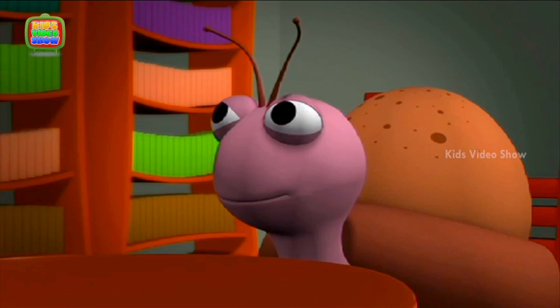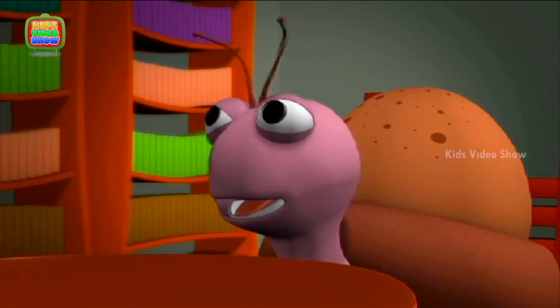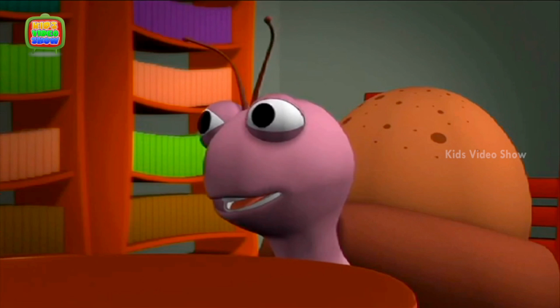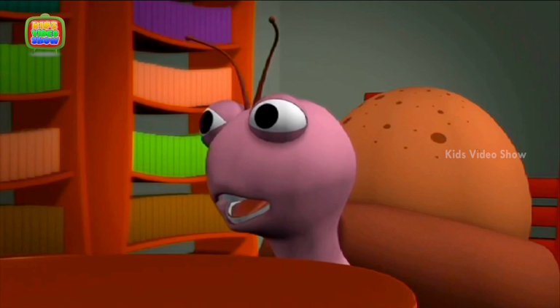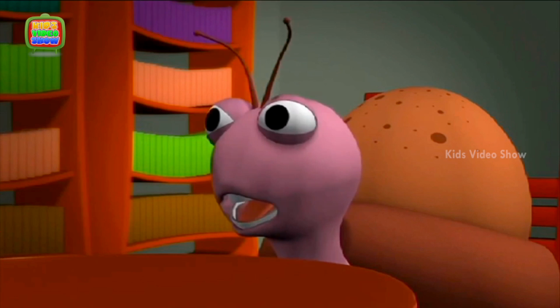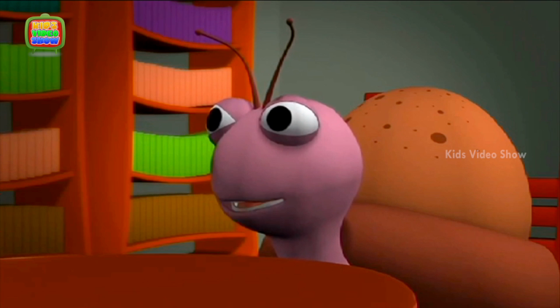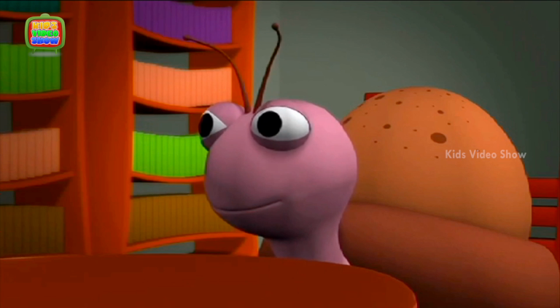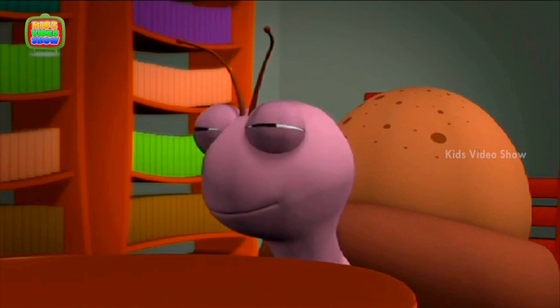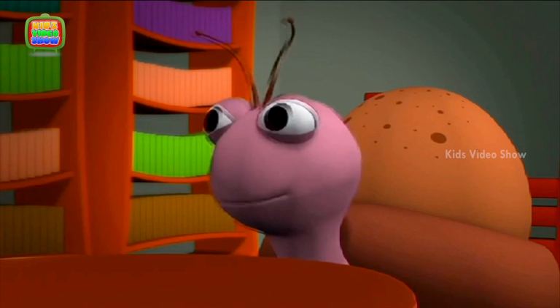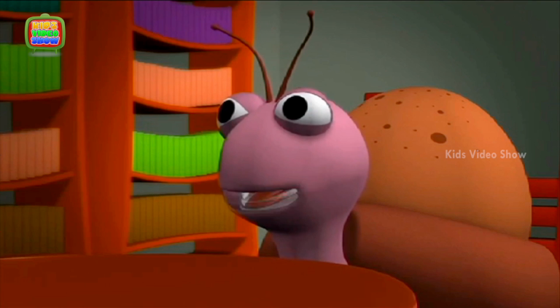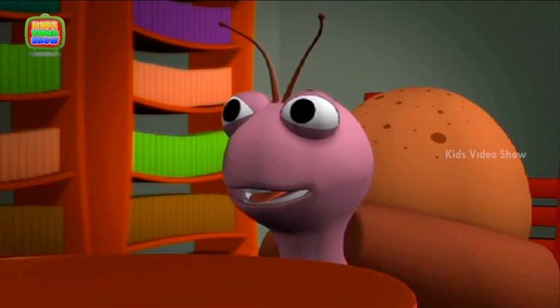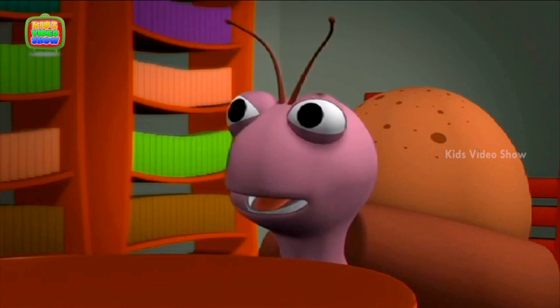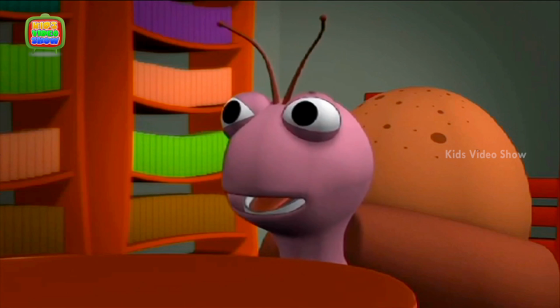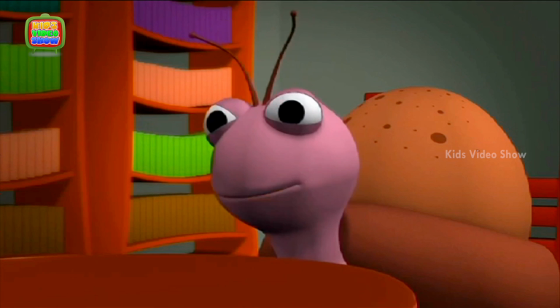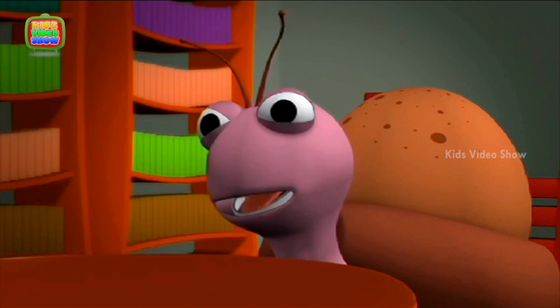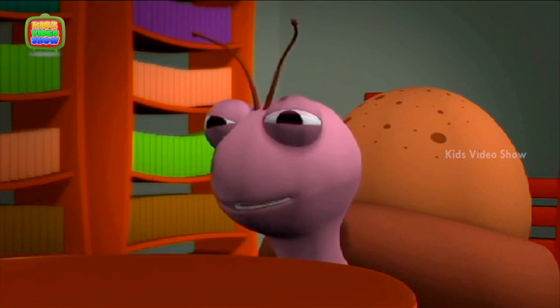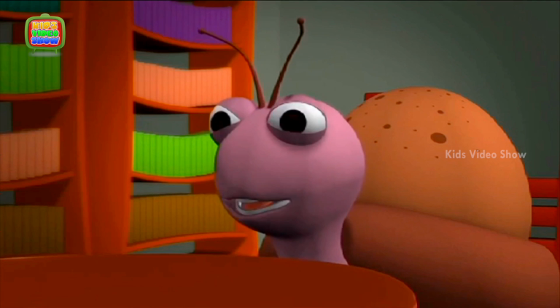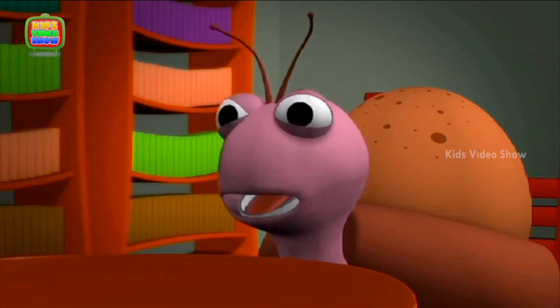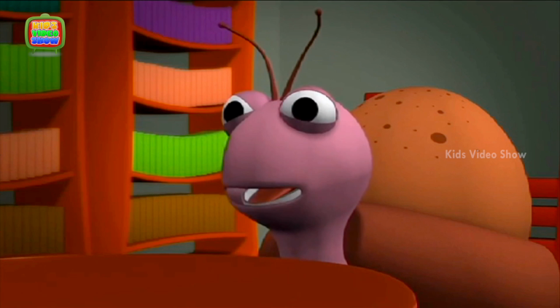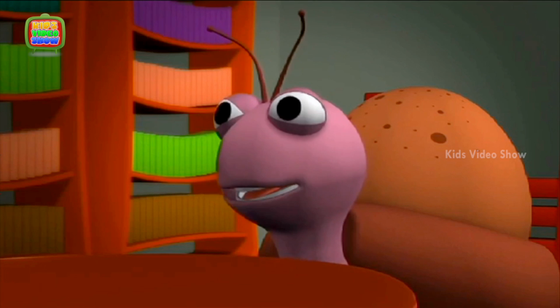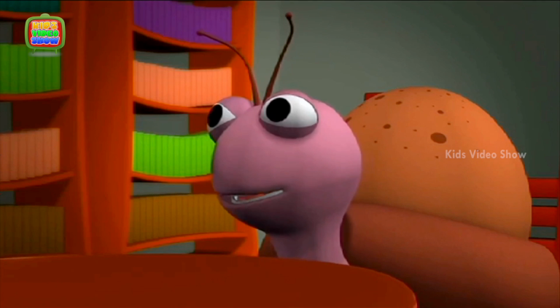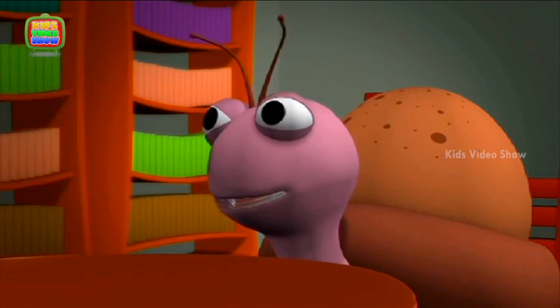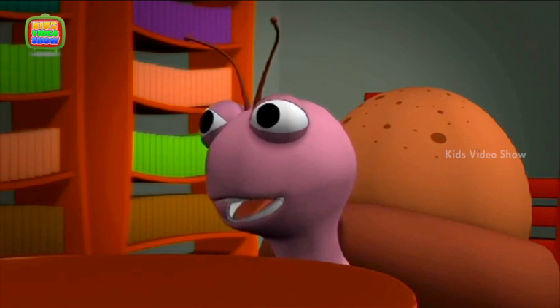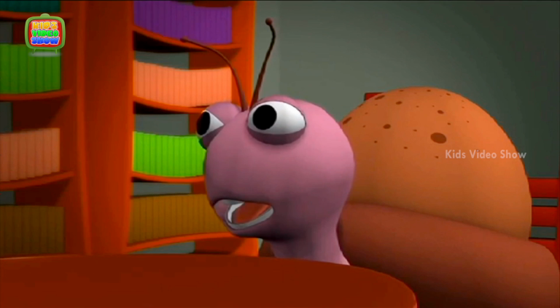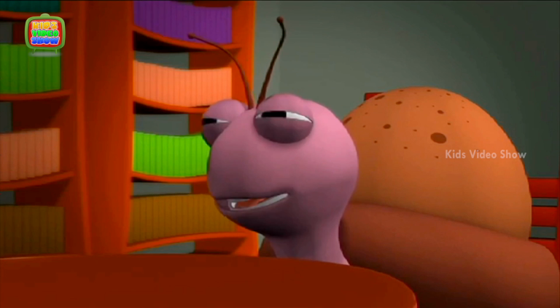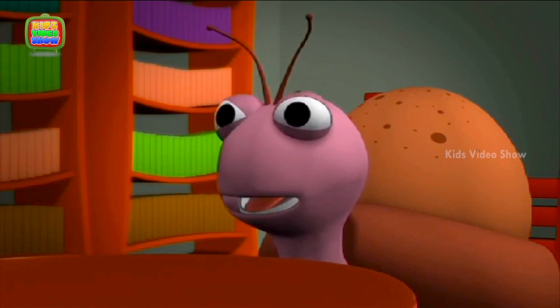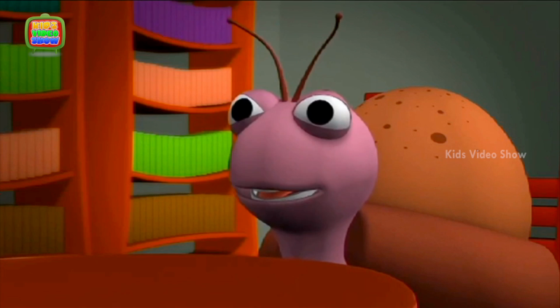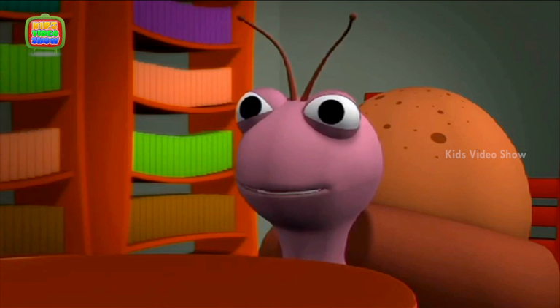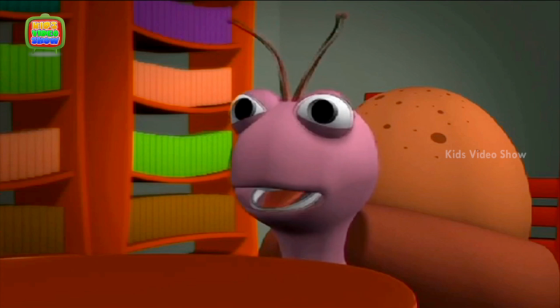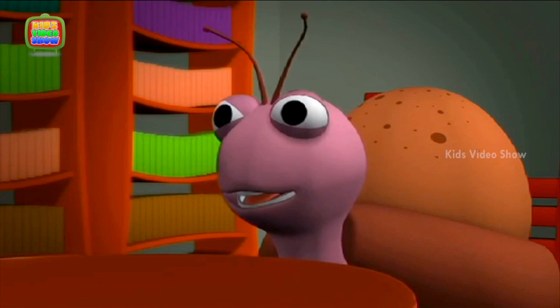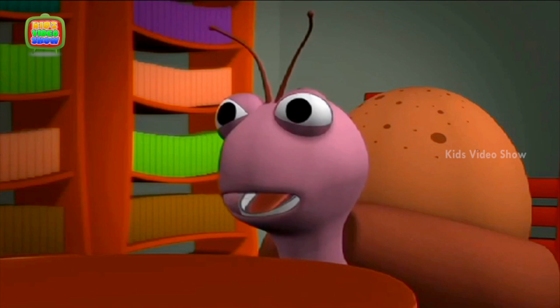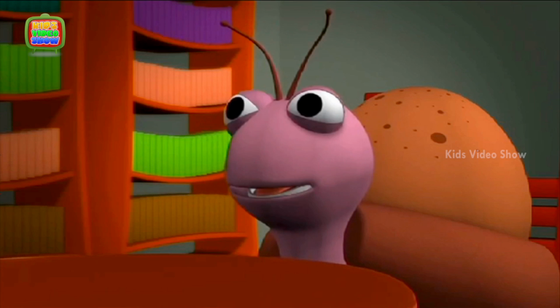That is so cool. I wish even I had a mirror in my eye so I would not get scared in the dark.